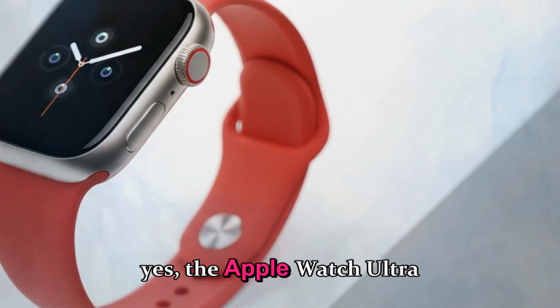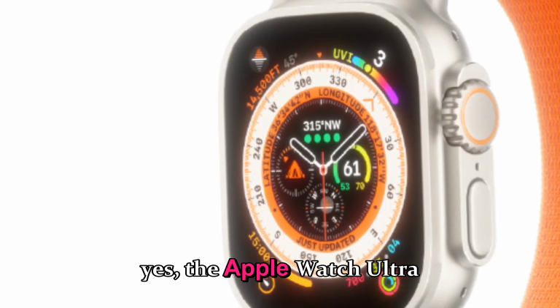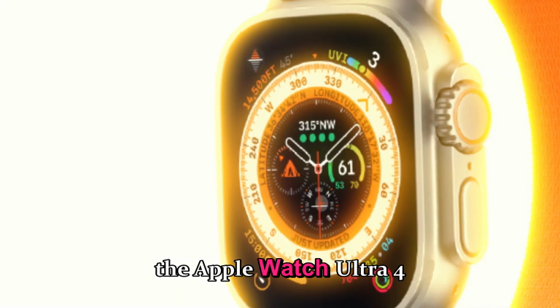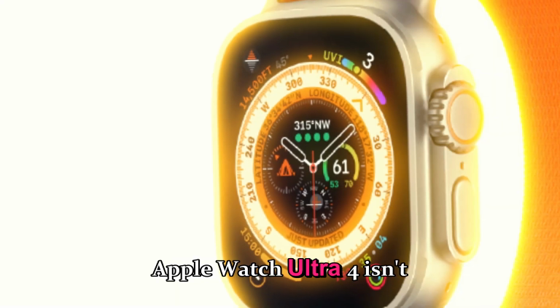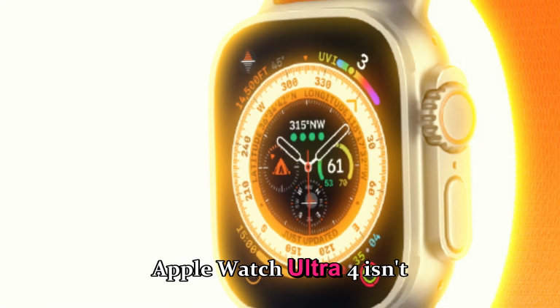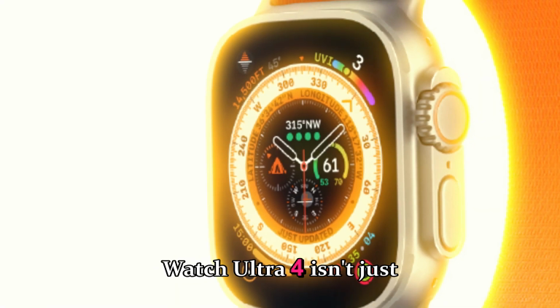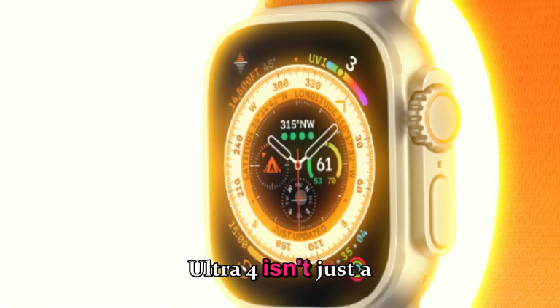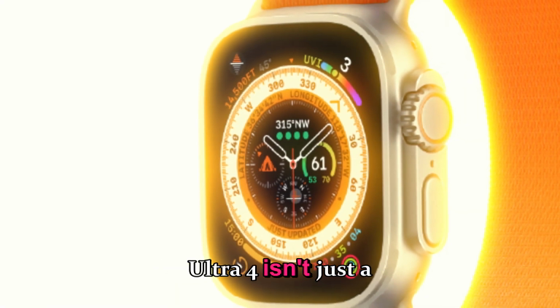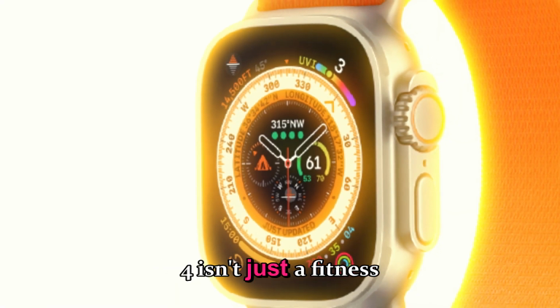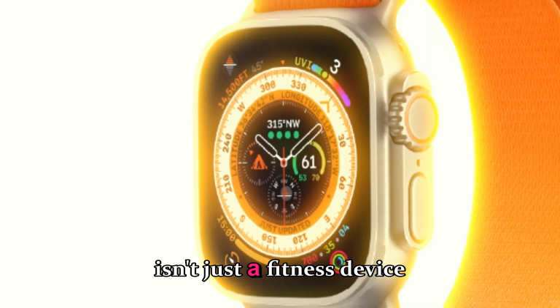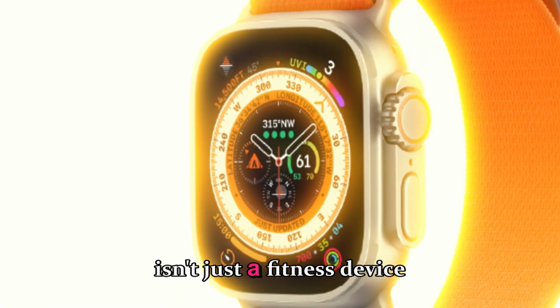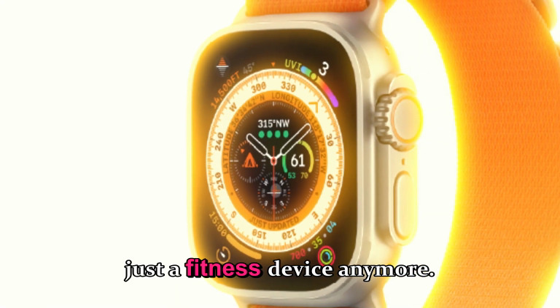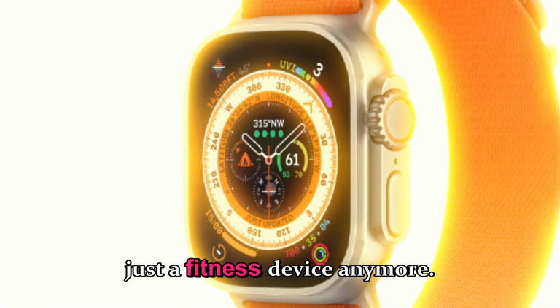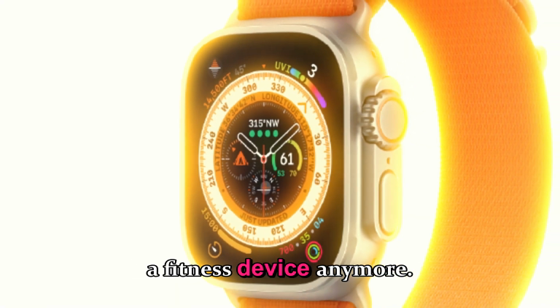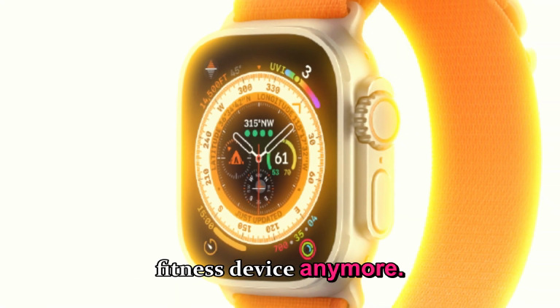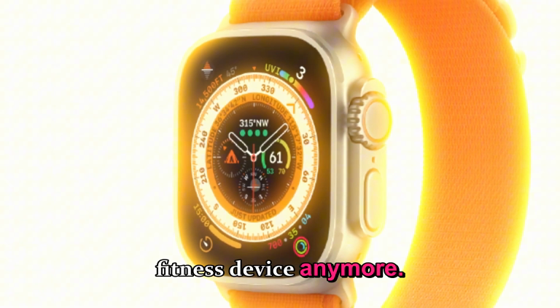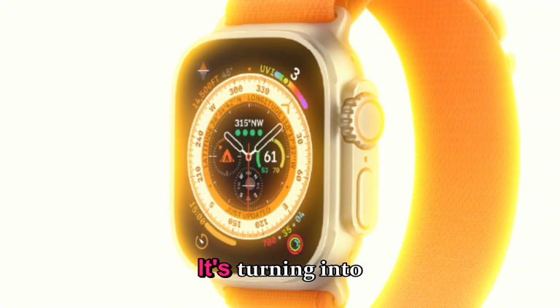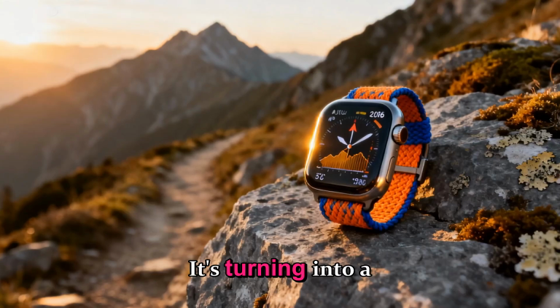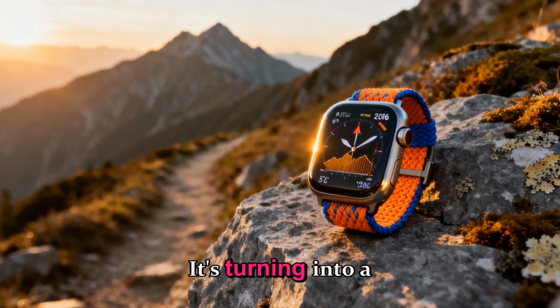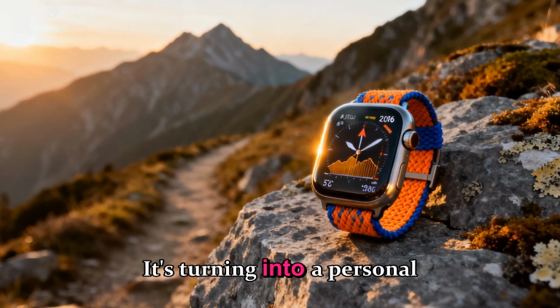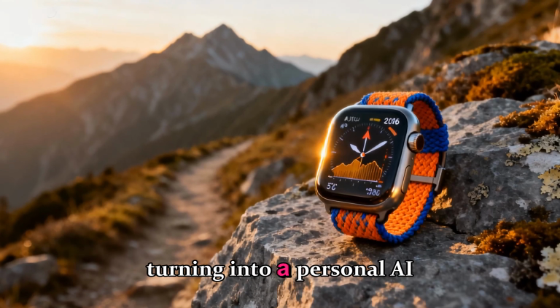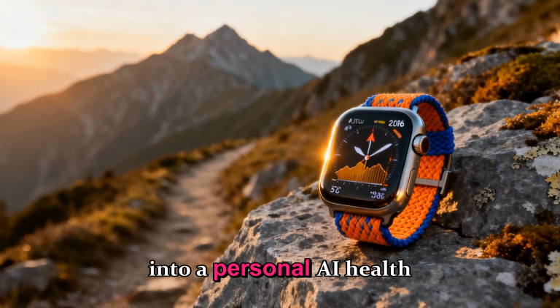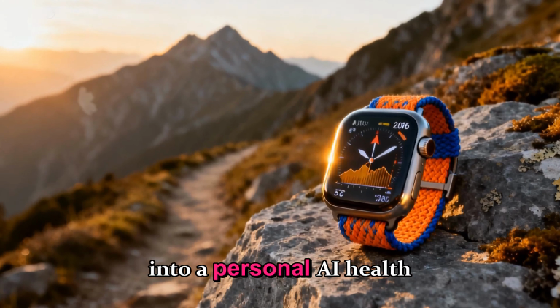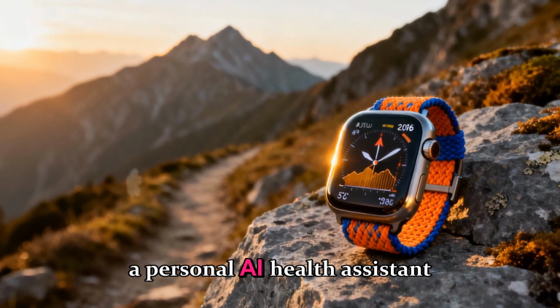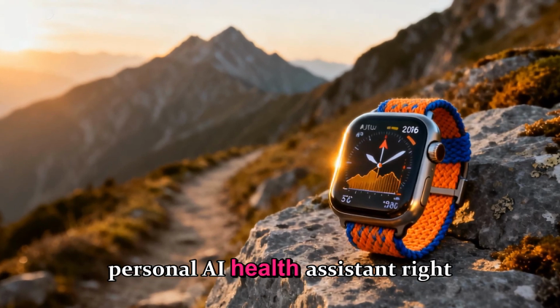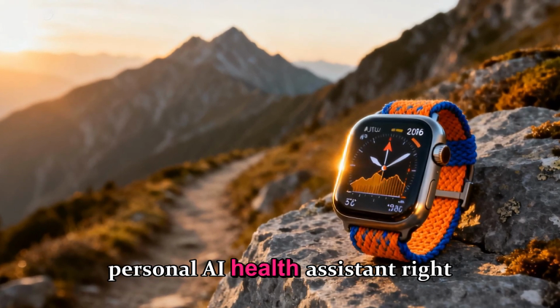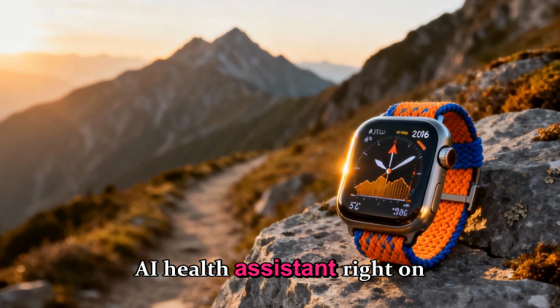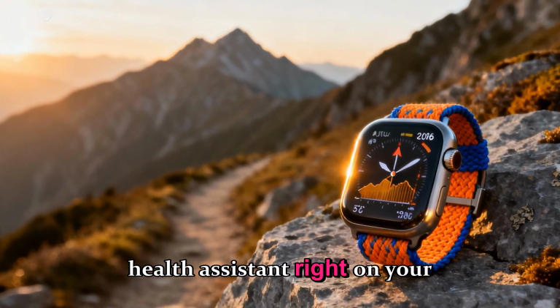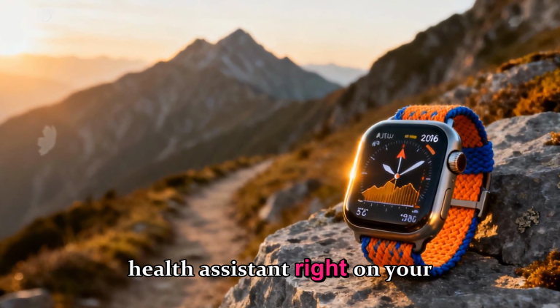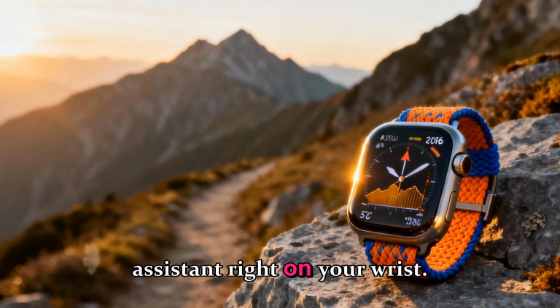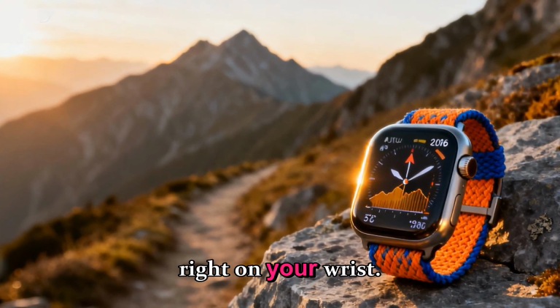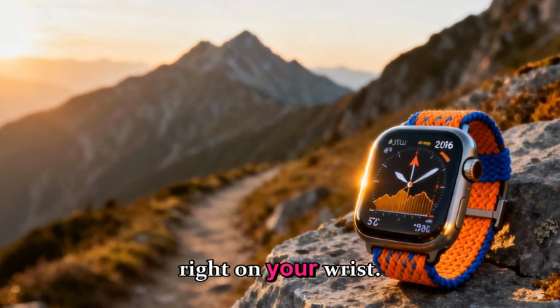The Apple Watch Ultra 4 isn't just a fitness device anymore — it's turning into a personal AI health assistant right on your wrist.